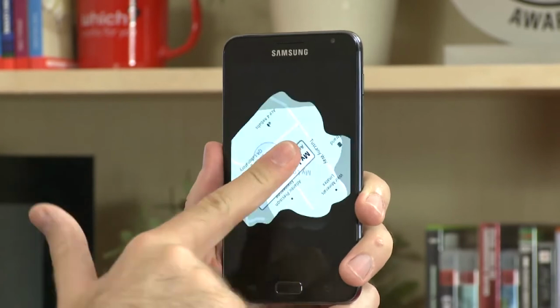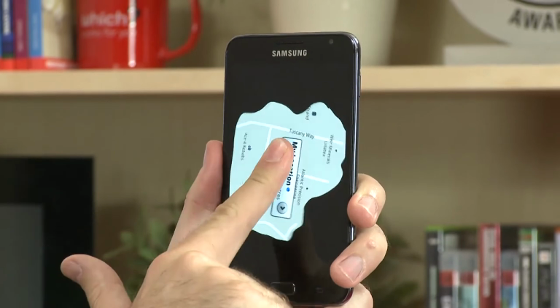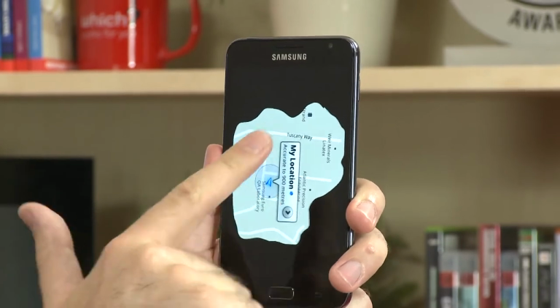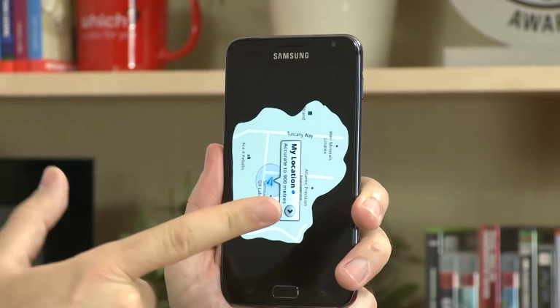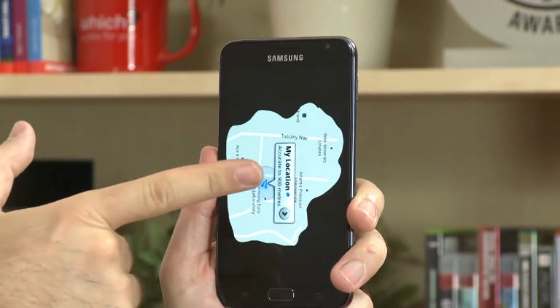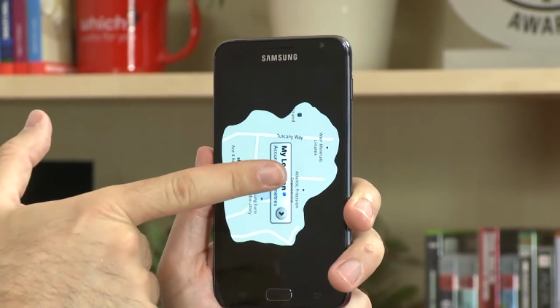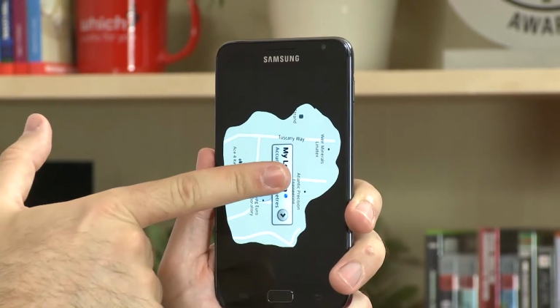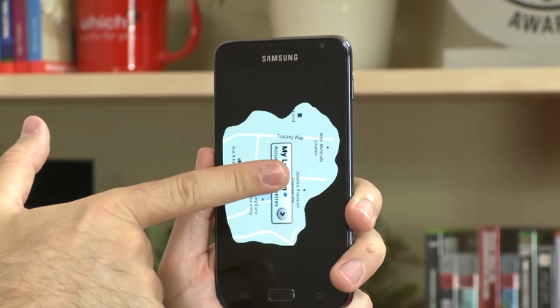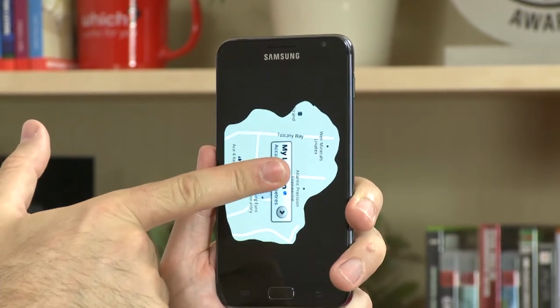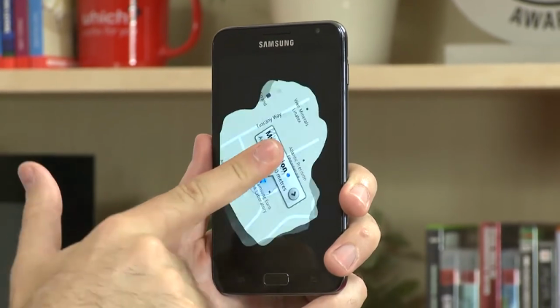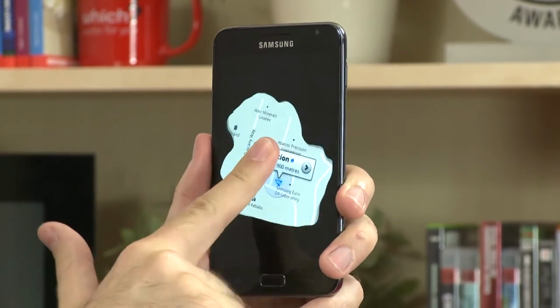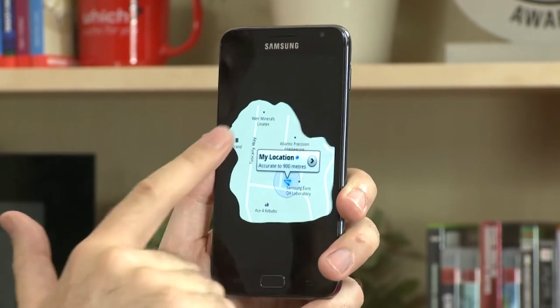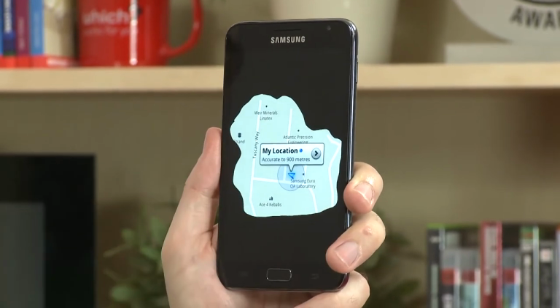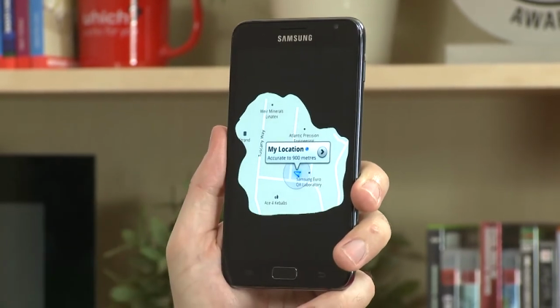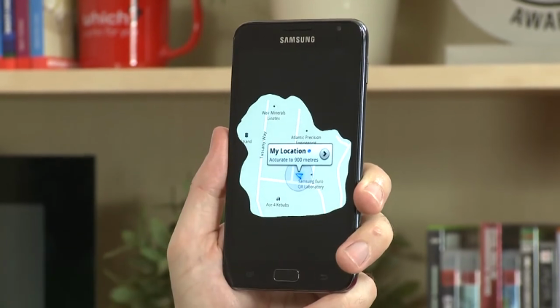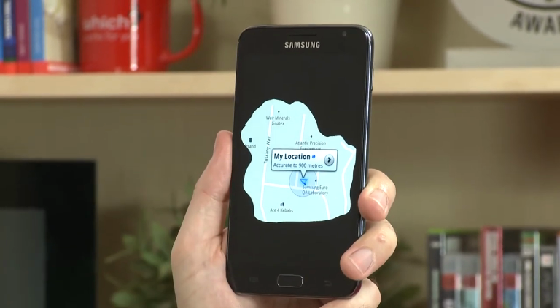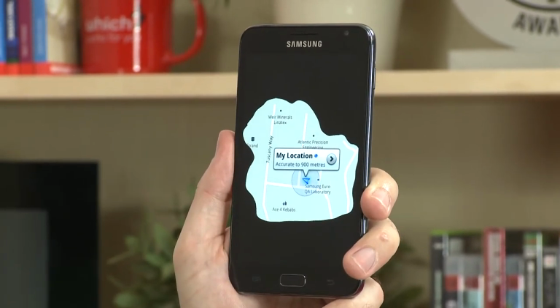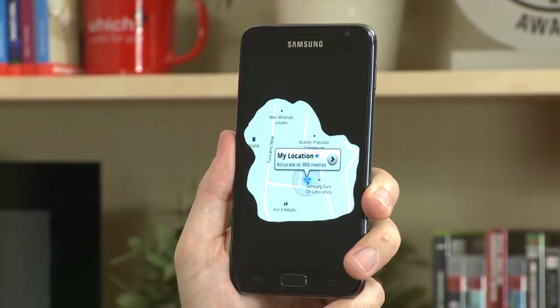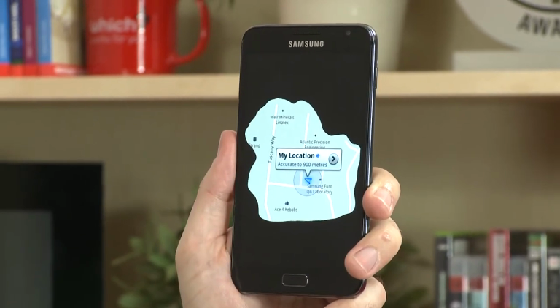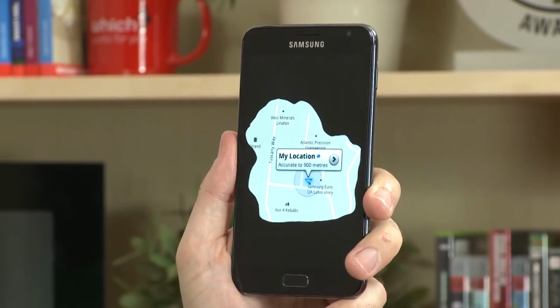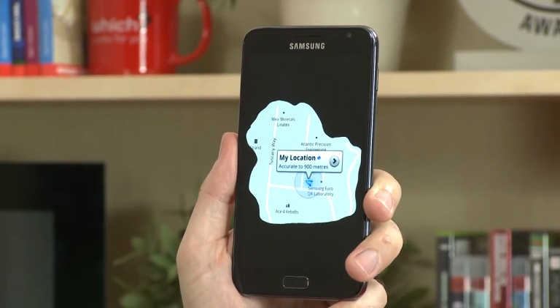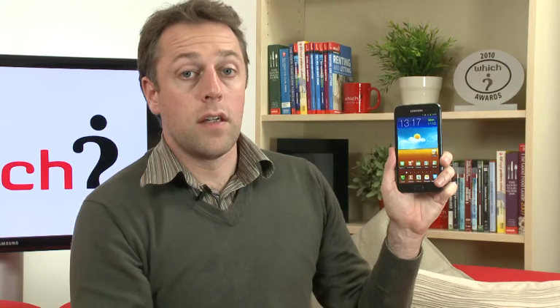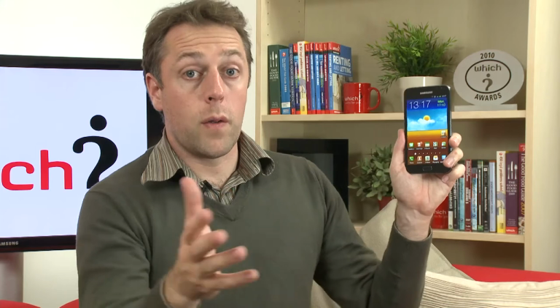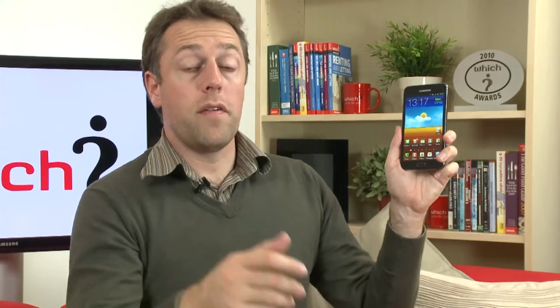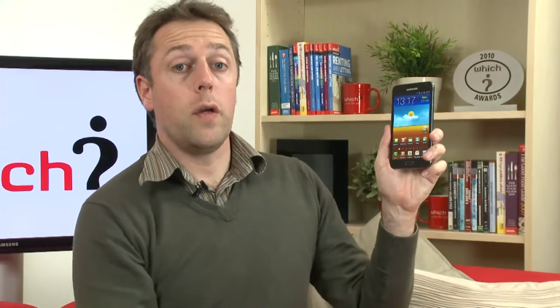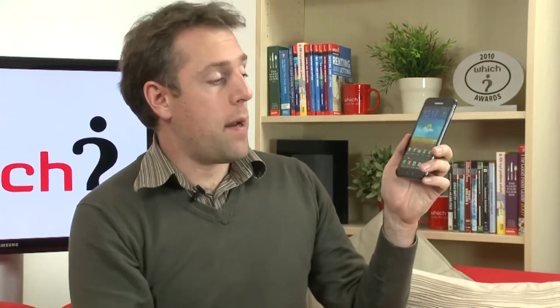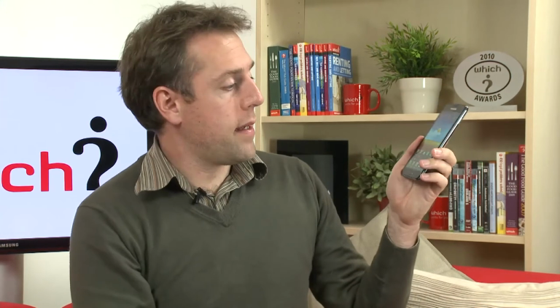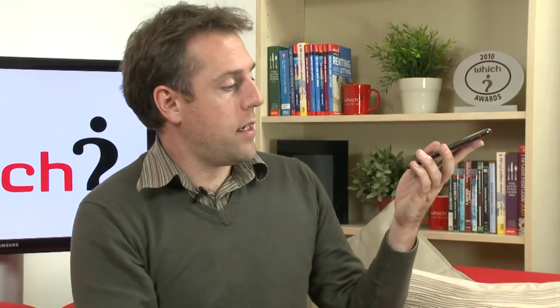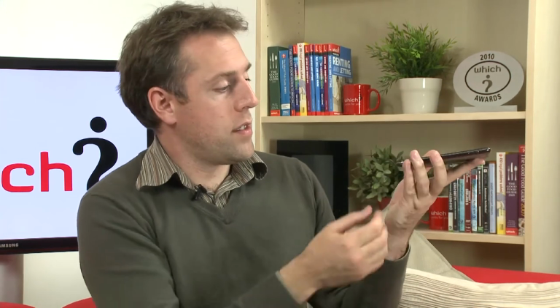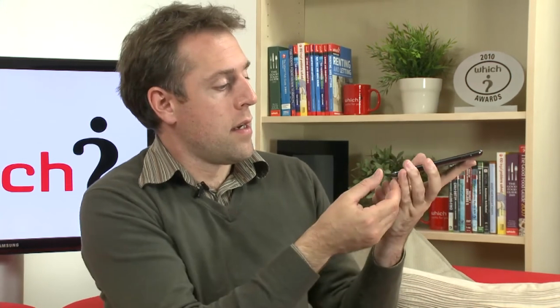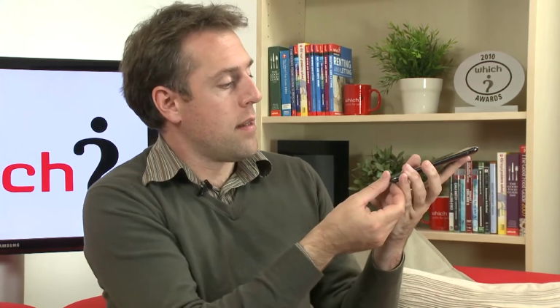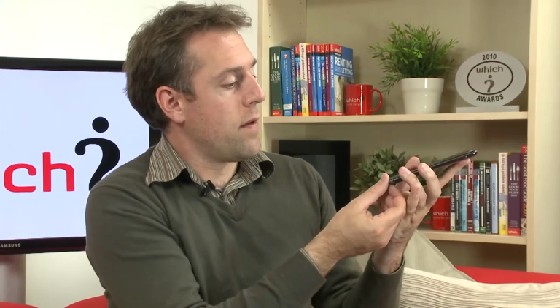Lastly with Motion UX, you're able to rotate your pictures. If we go to the gallery, you're able to put your finger on the image and twist it around.